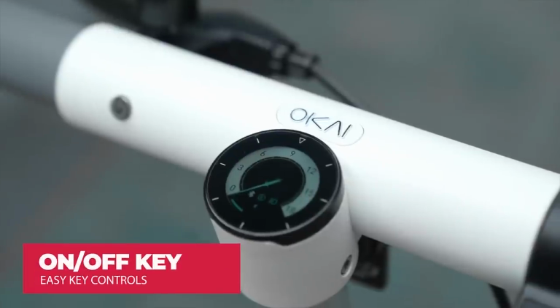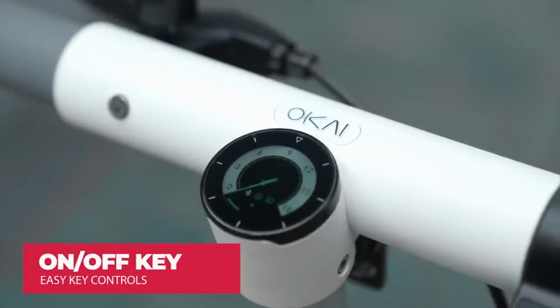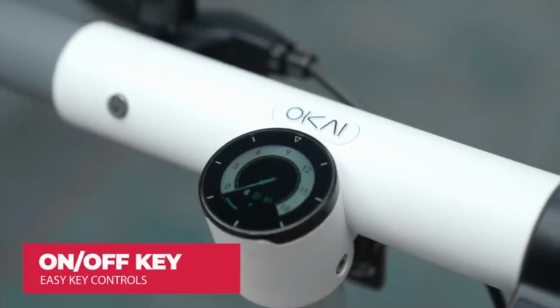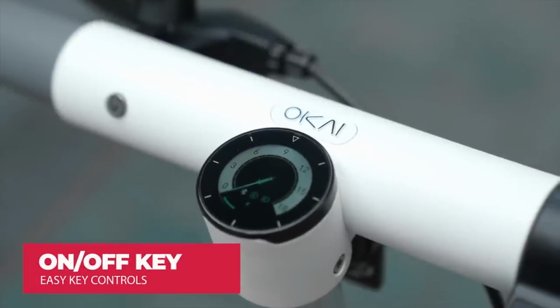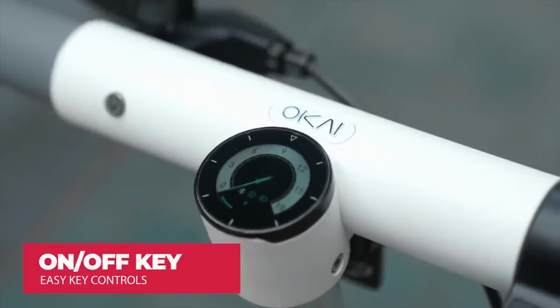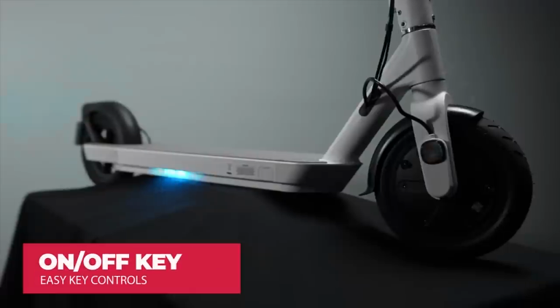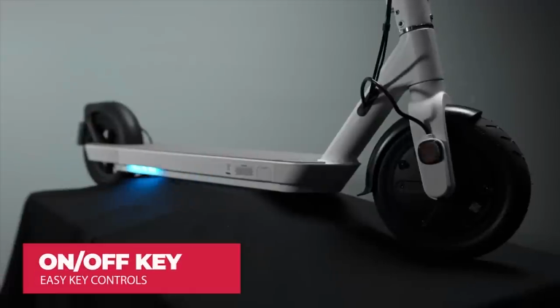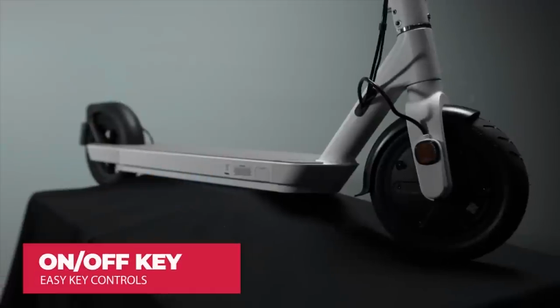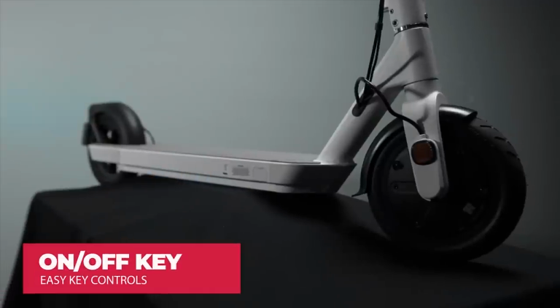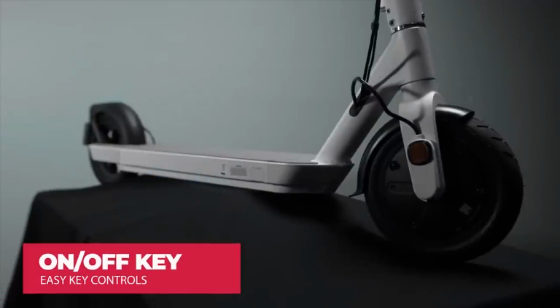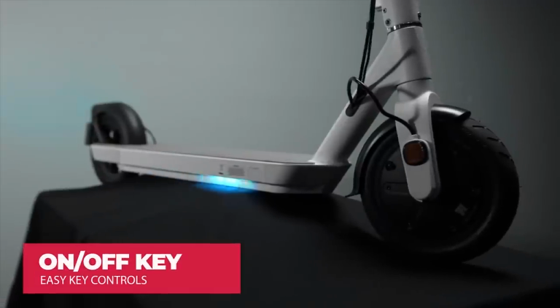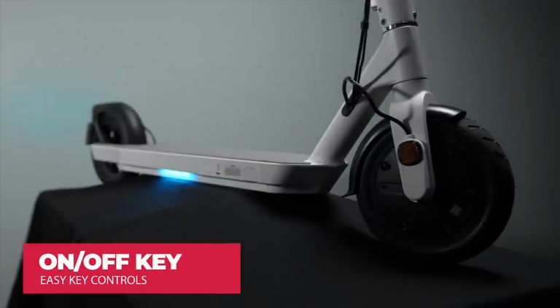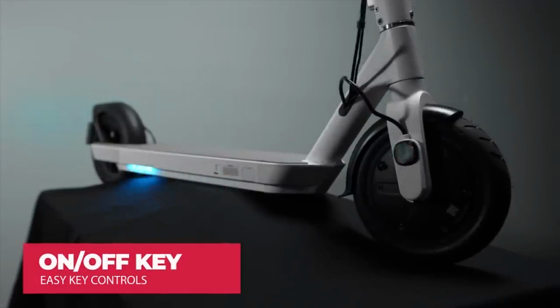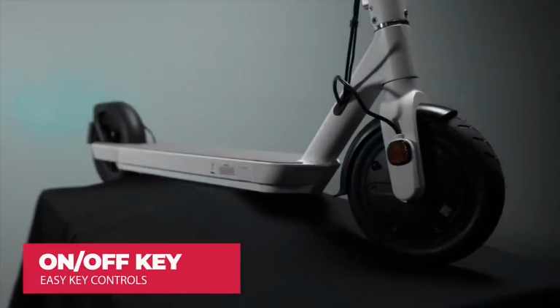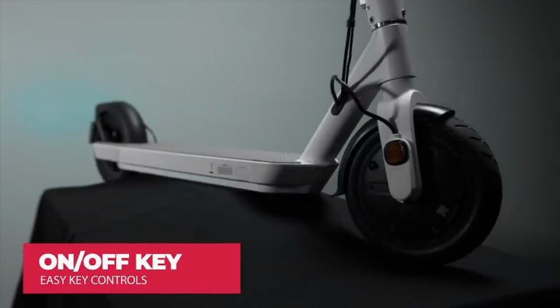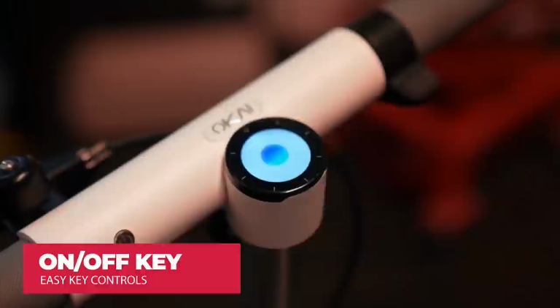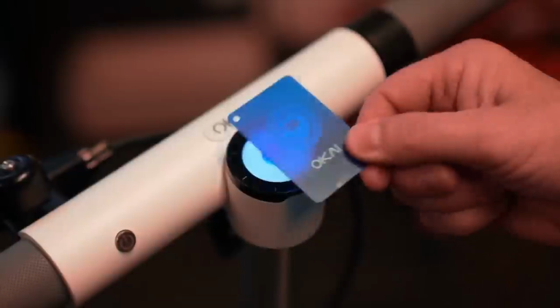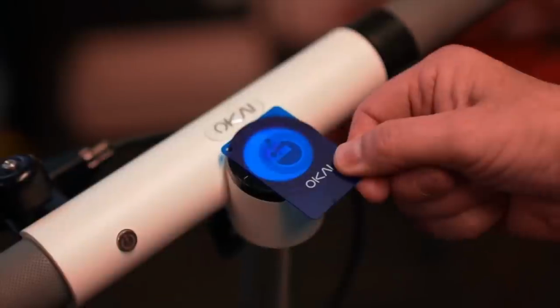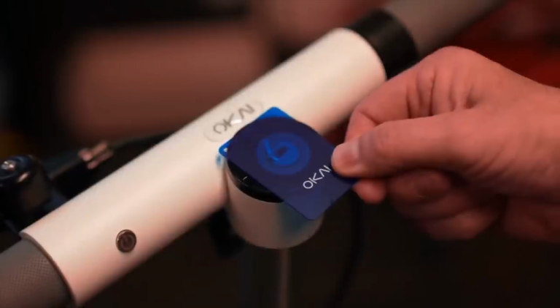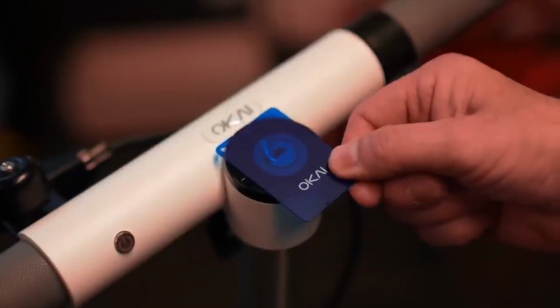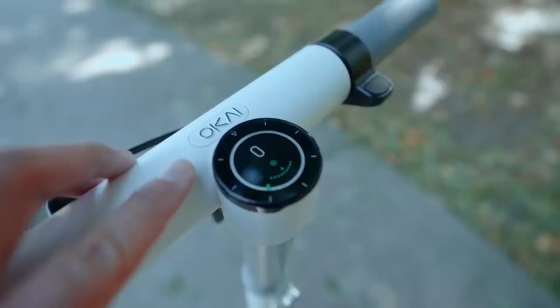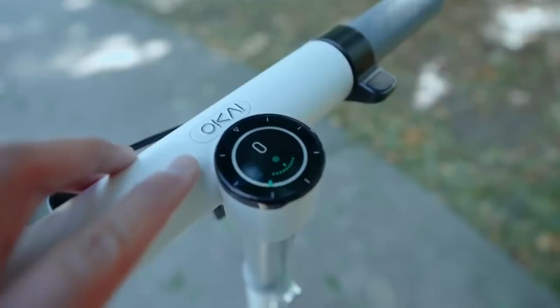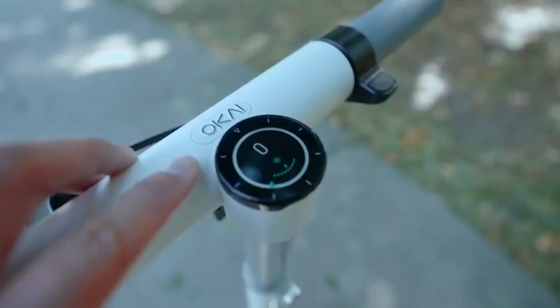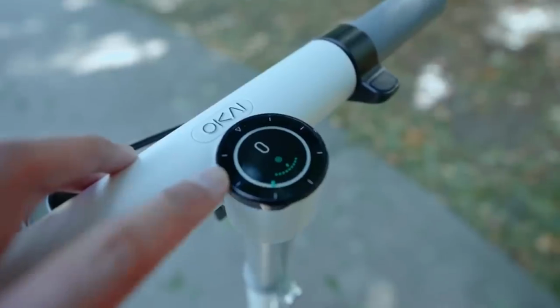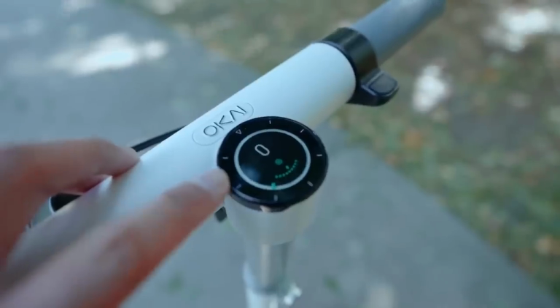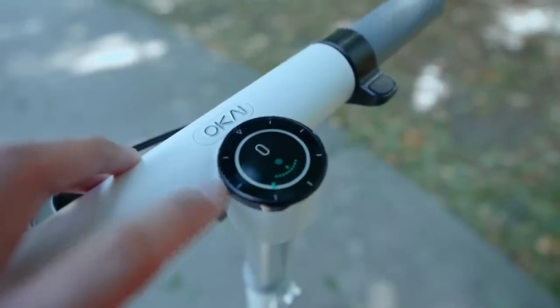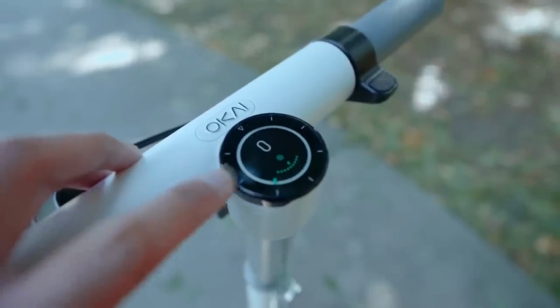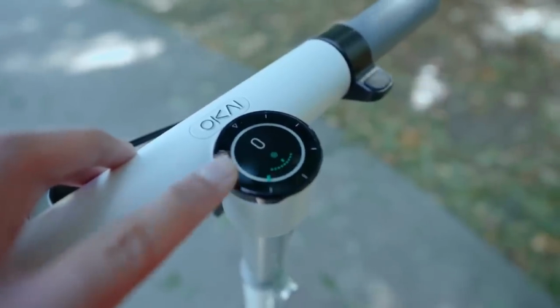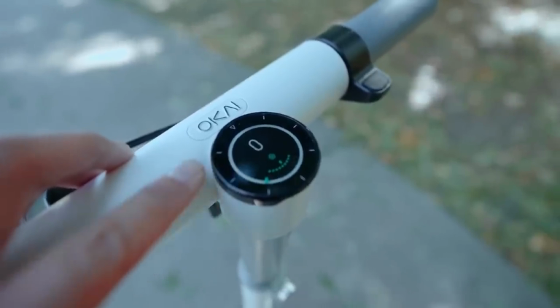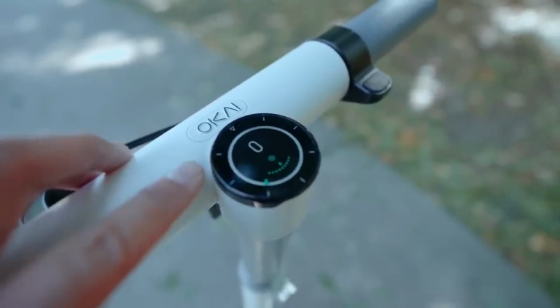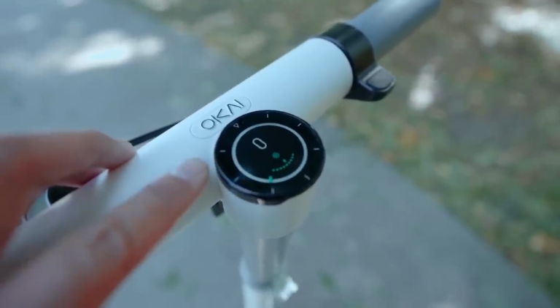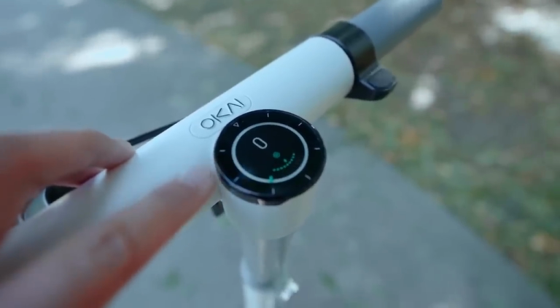The scooter comes with a key. Simply bring the key nearby and it will automatically lock or unlock the scooter.